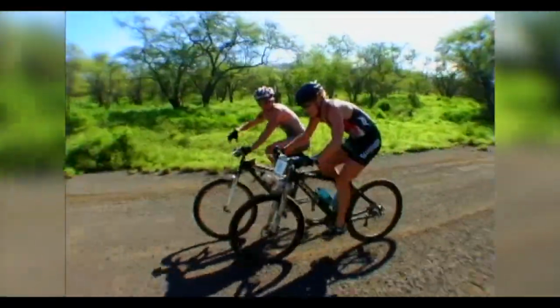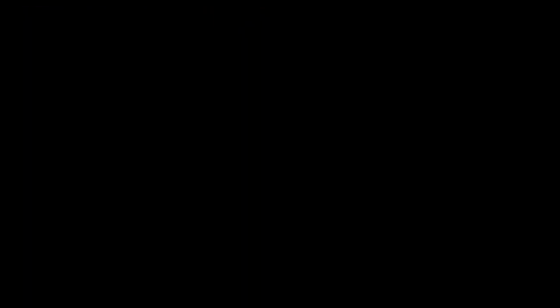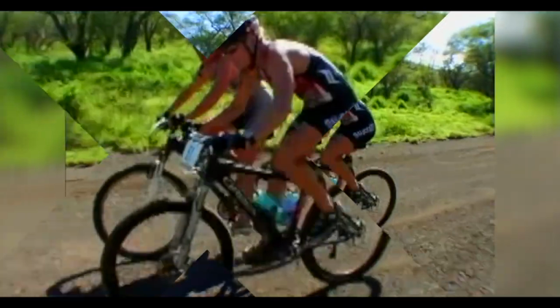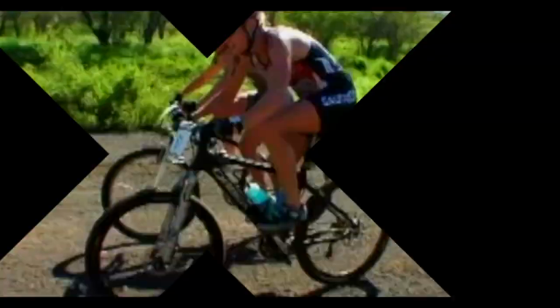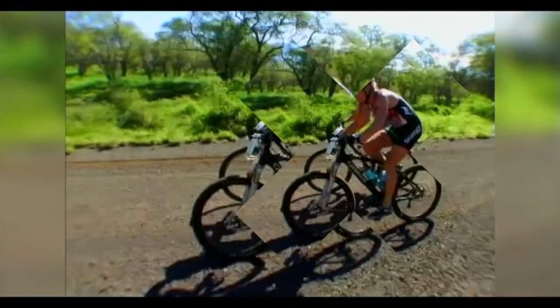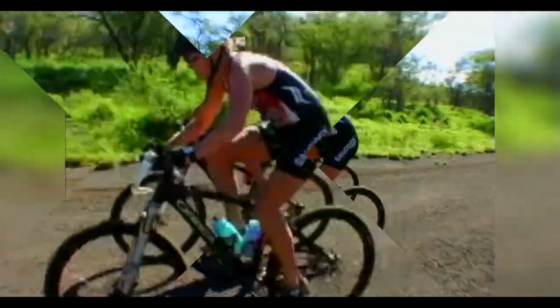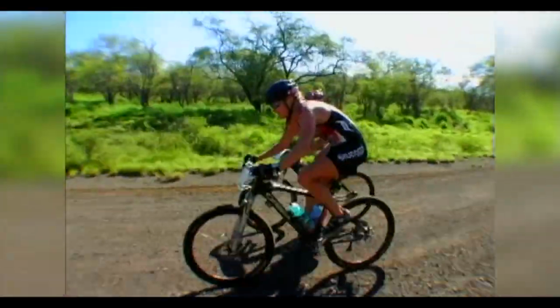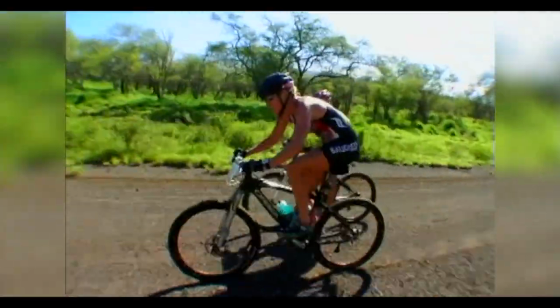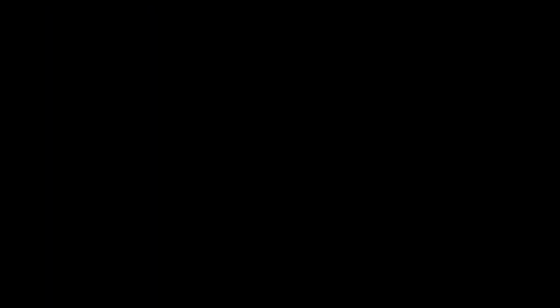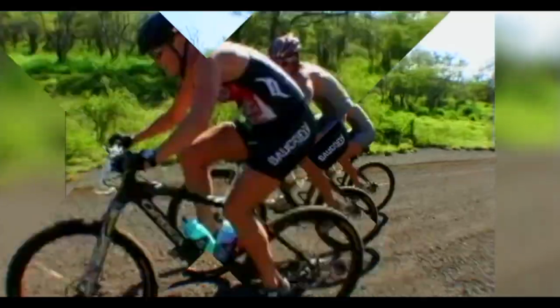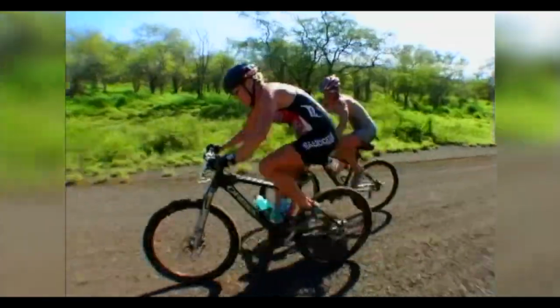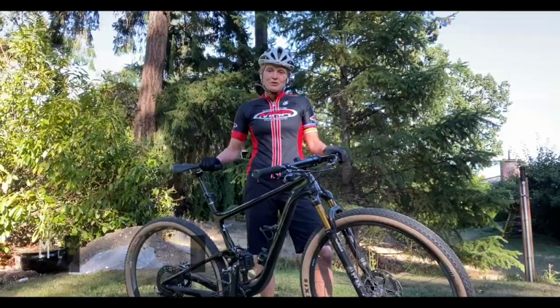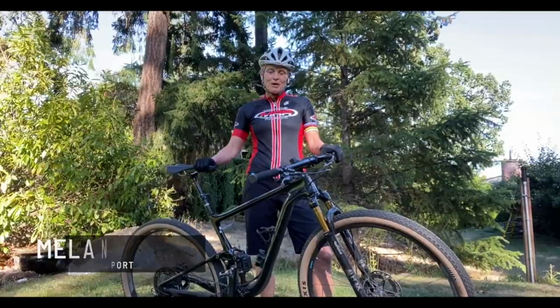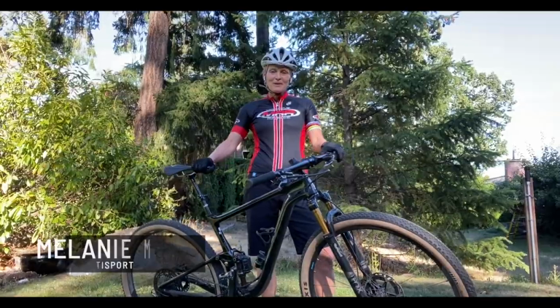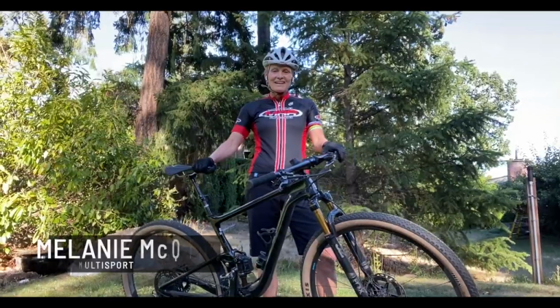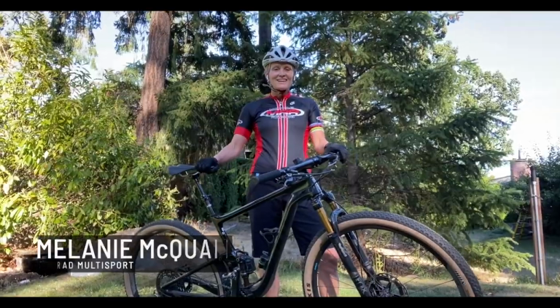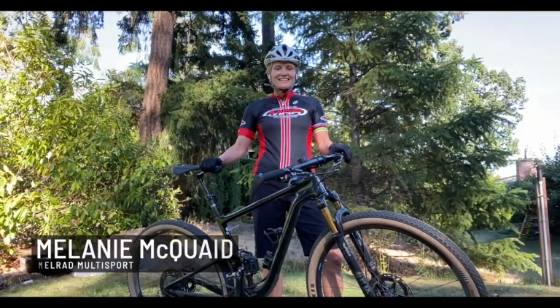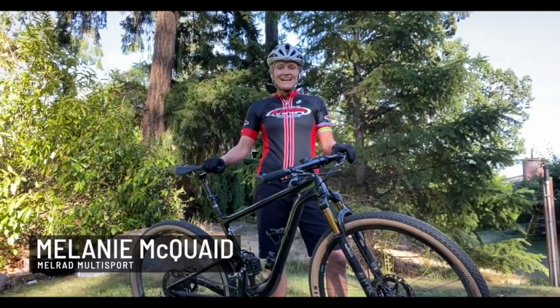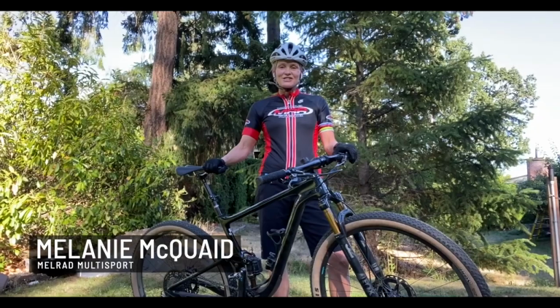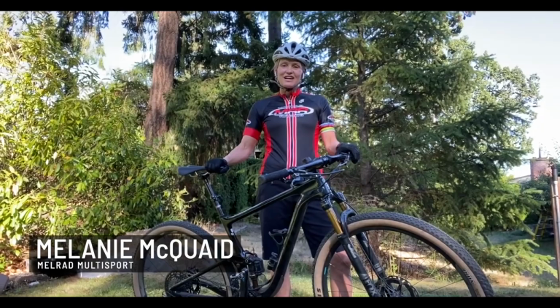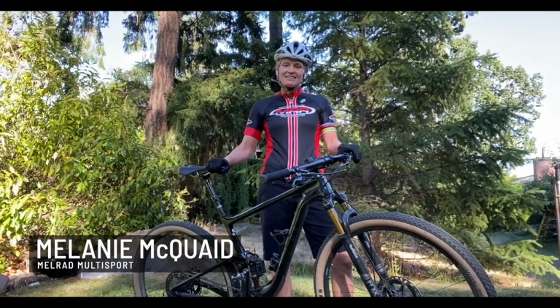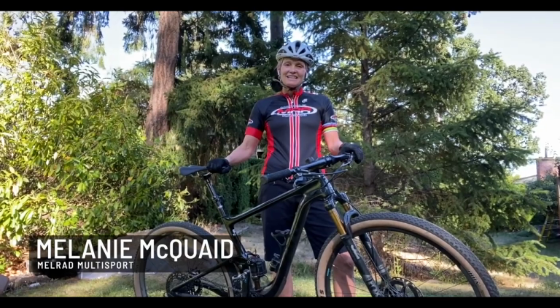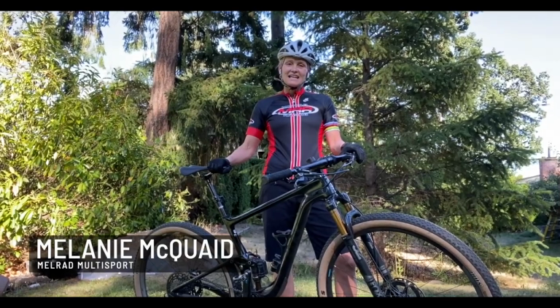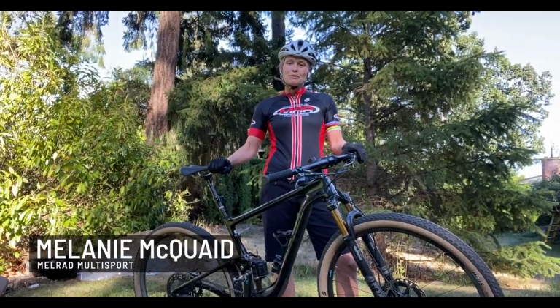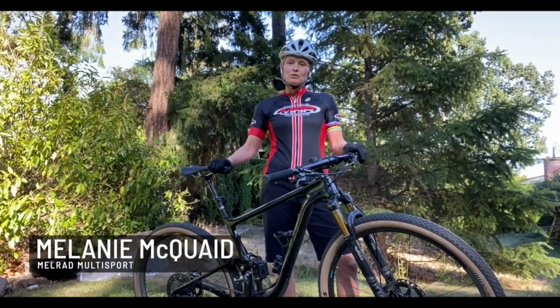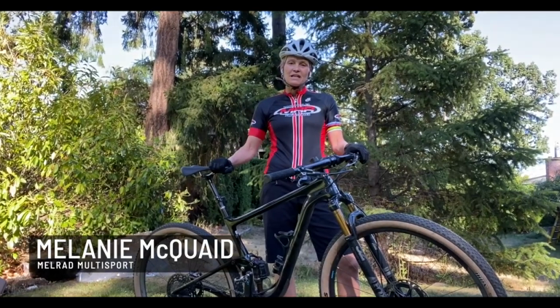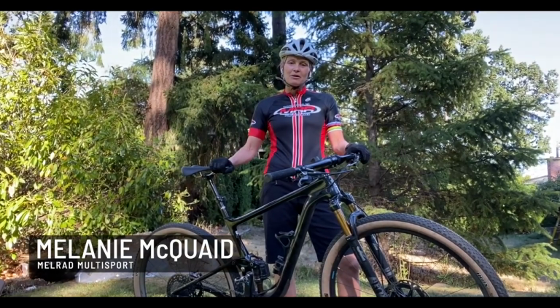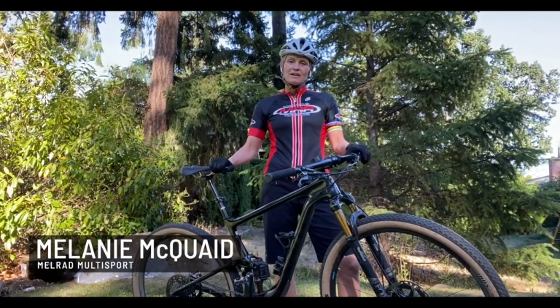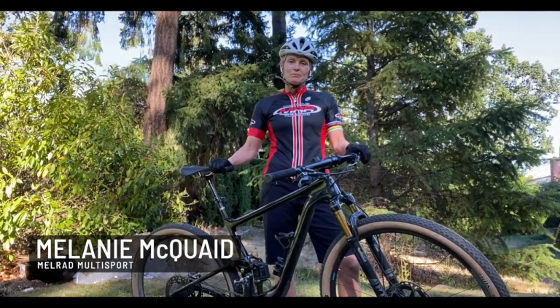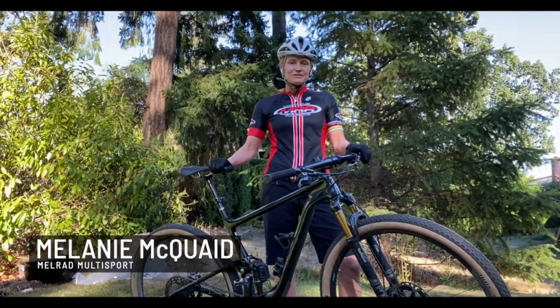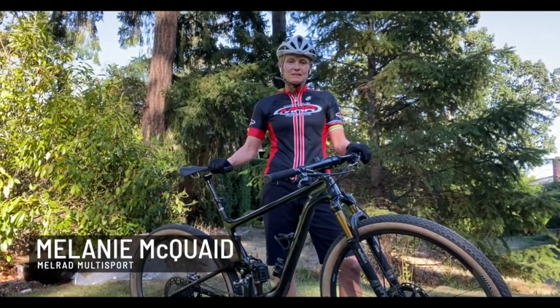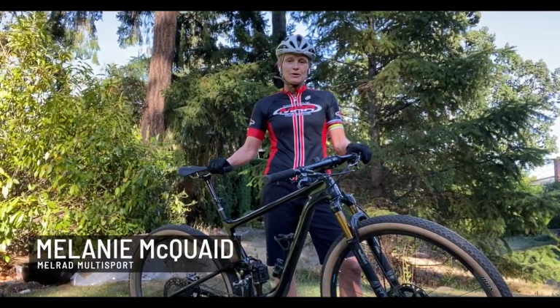Hi, I'm Melanie McQuaid, professional mountain bike athlete and triathlete, and I'm coach at Melrad Multisport.